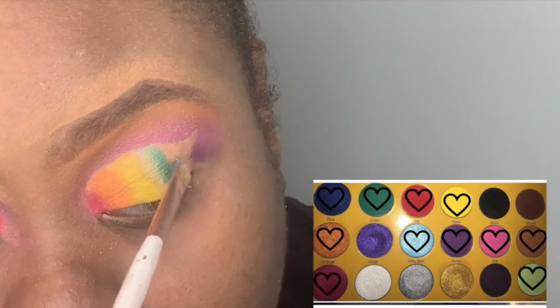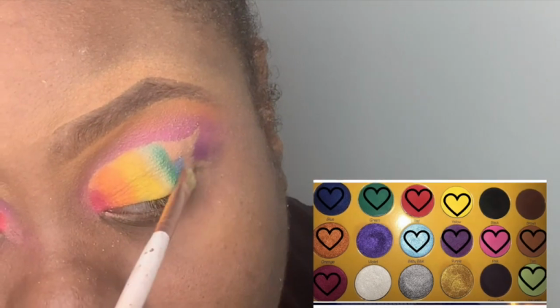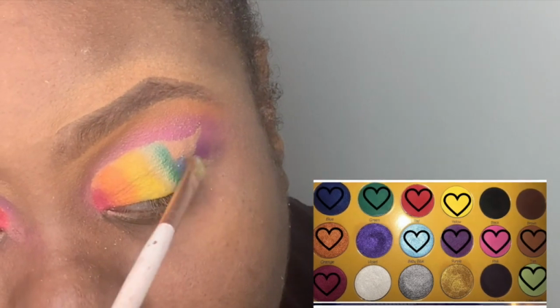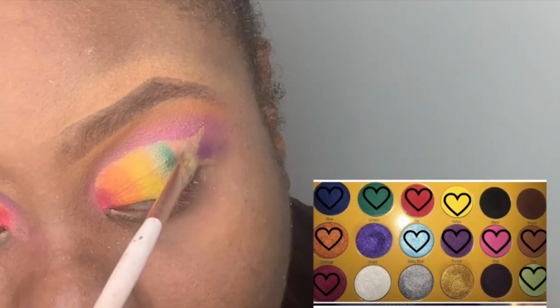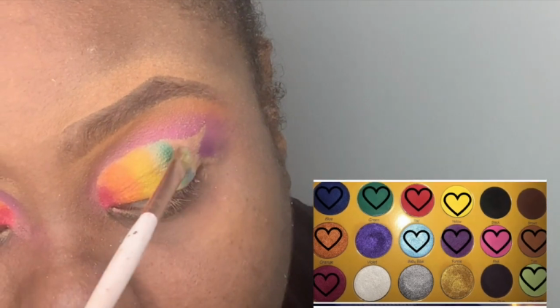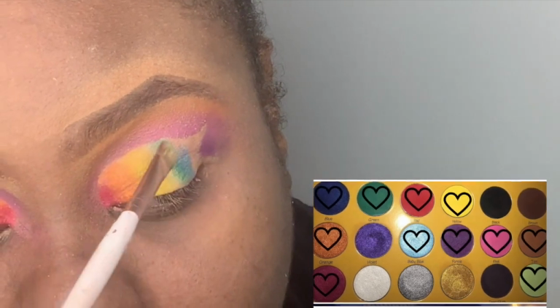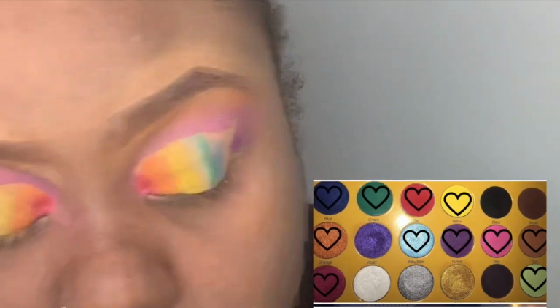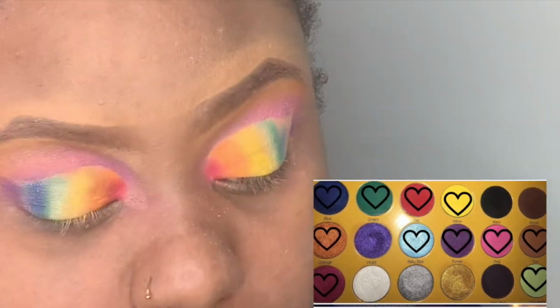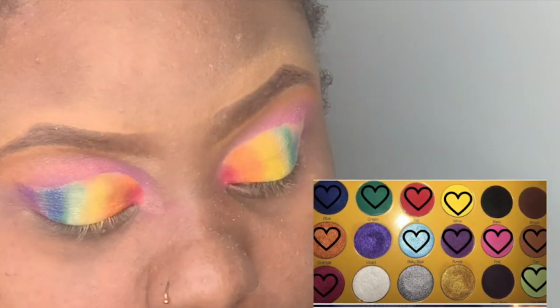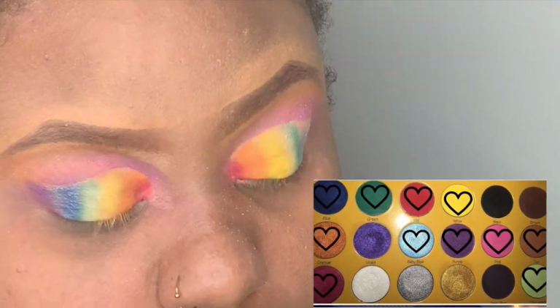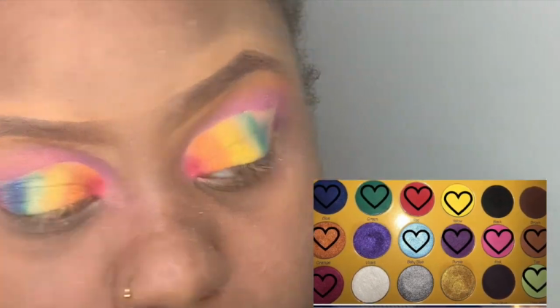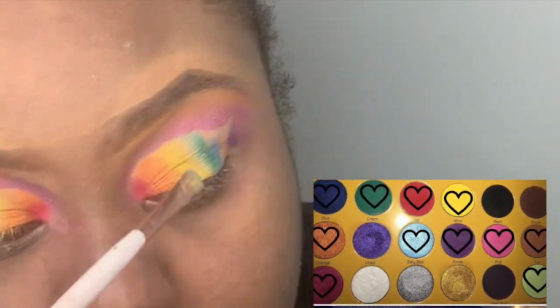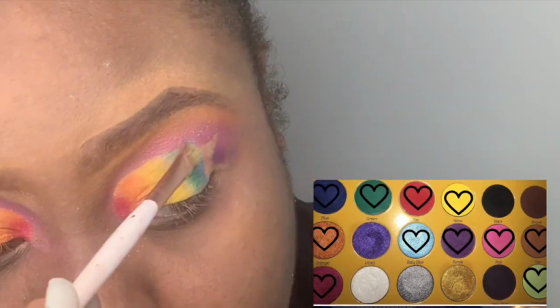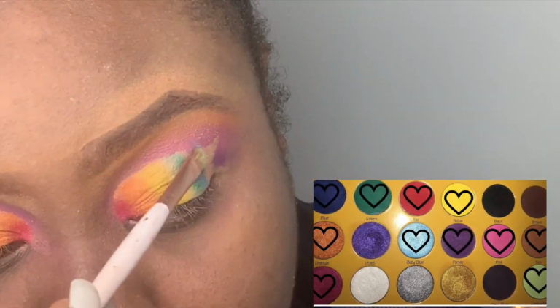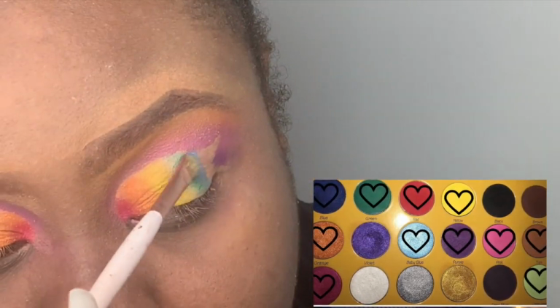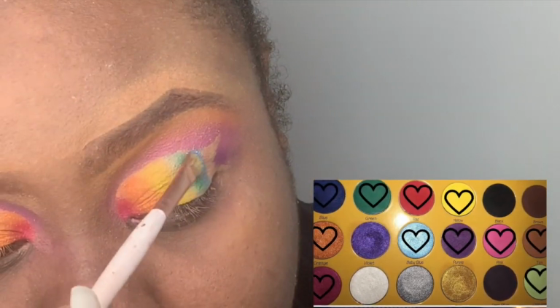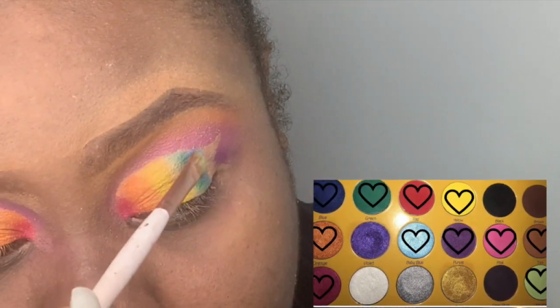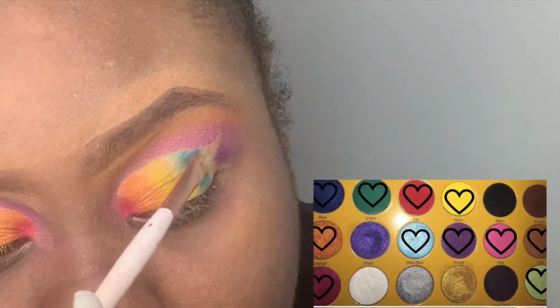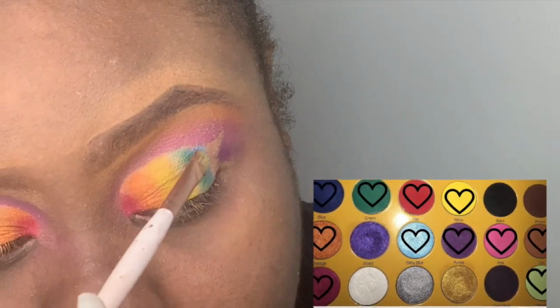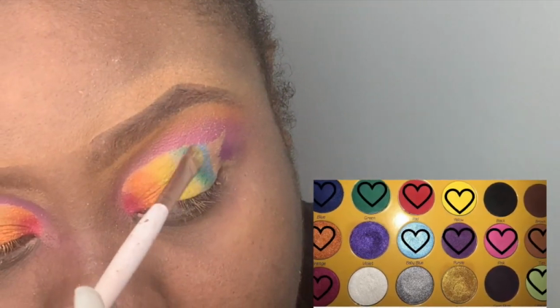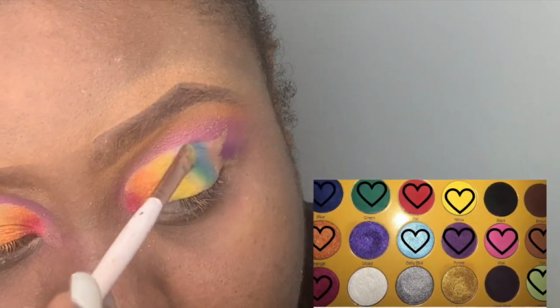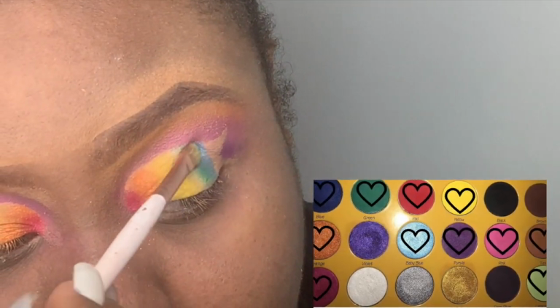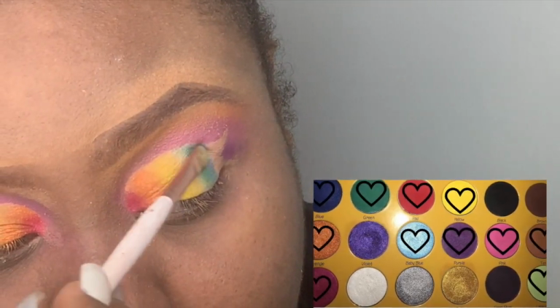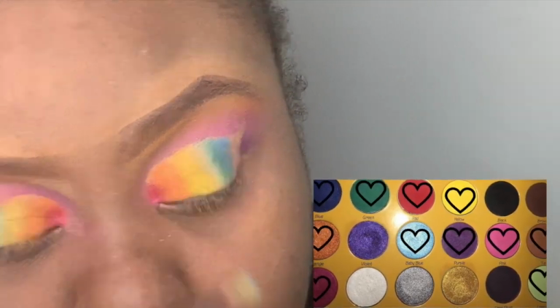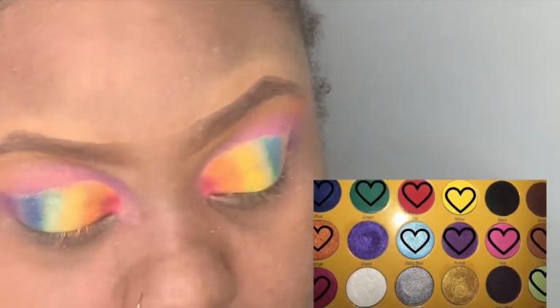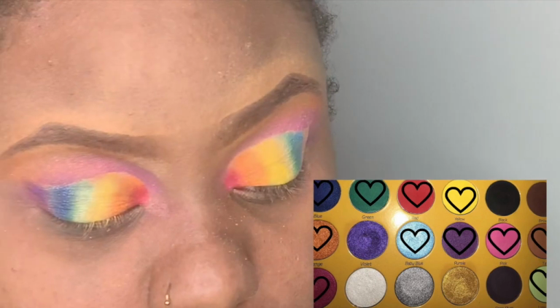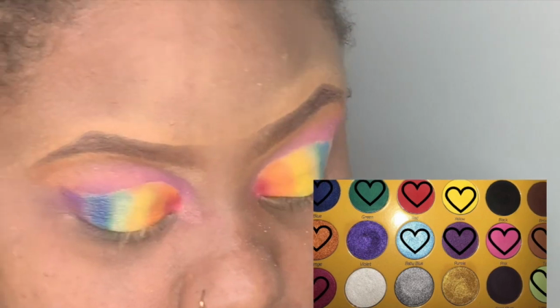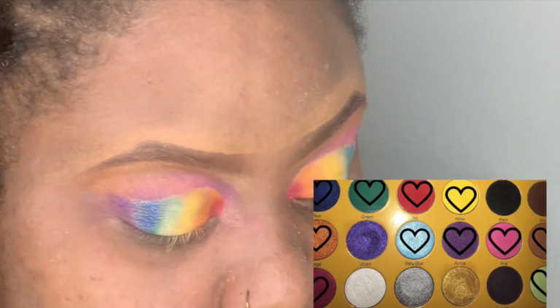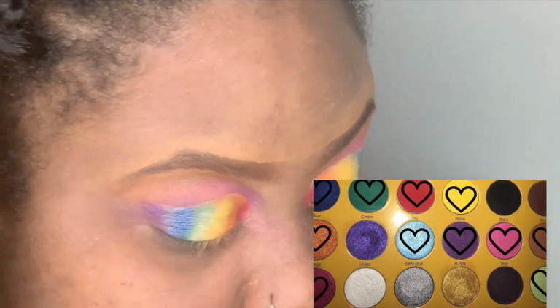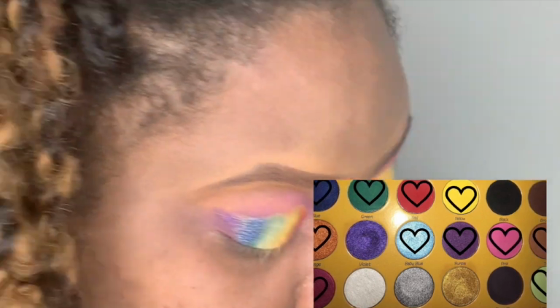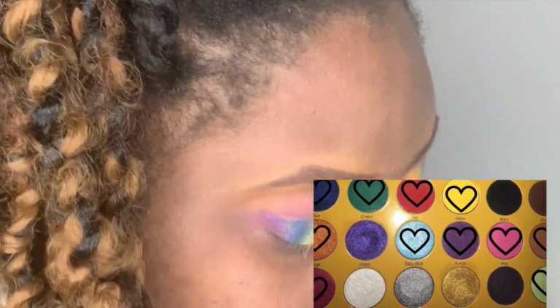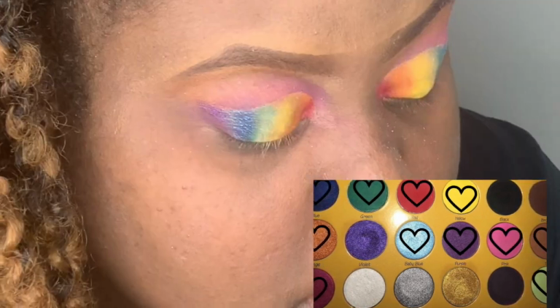I'm now gonna pack baby blue right next to the green, and then I will go in with the regular blue right next to that.